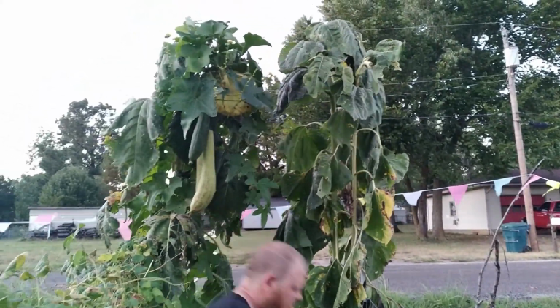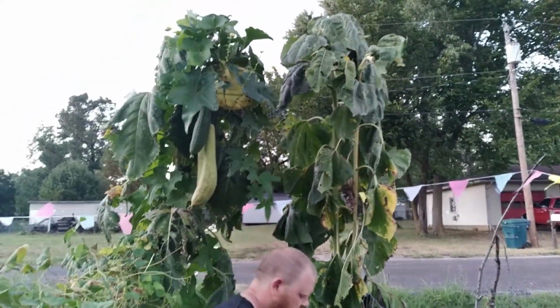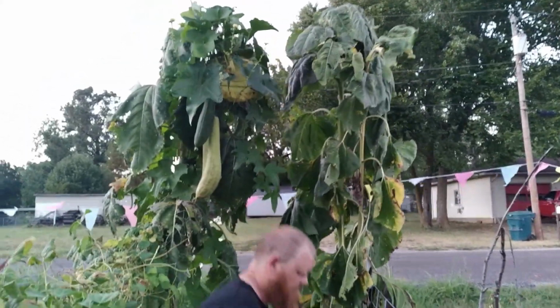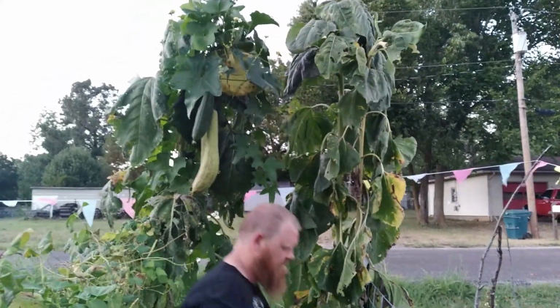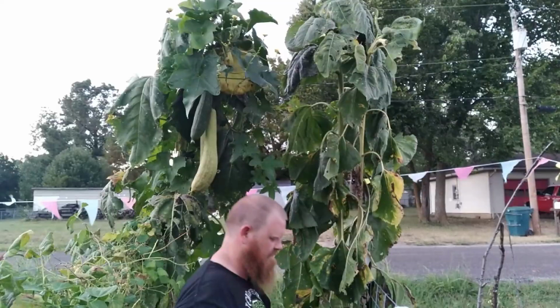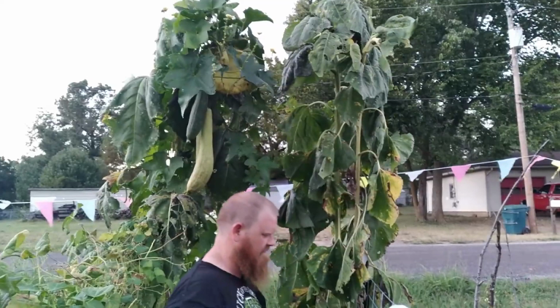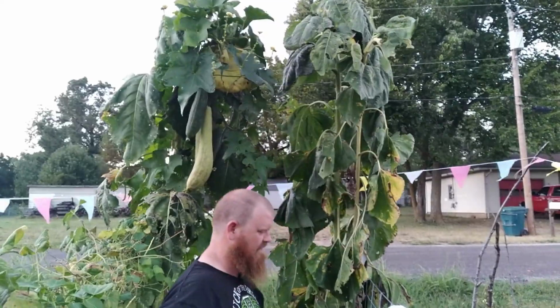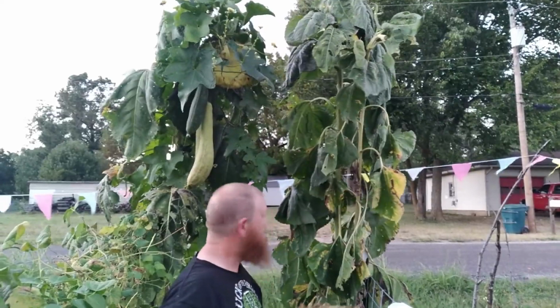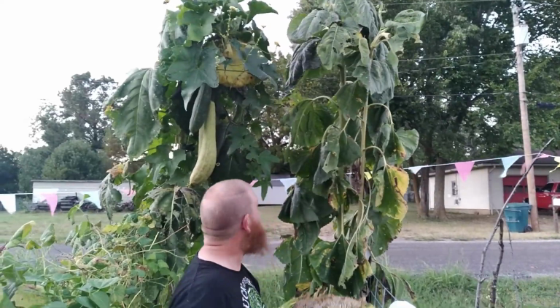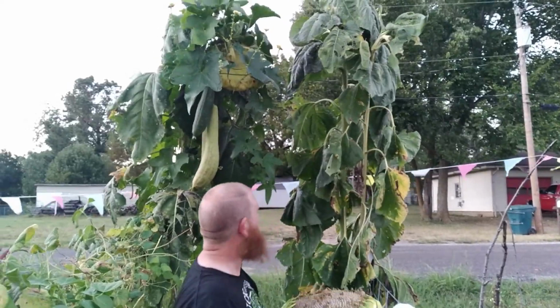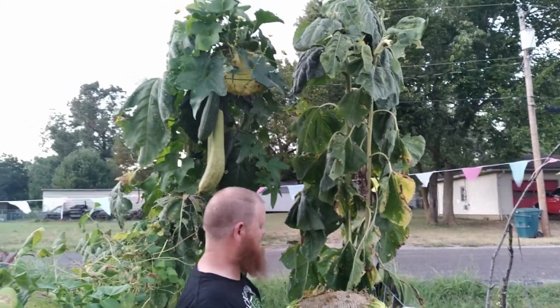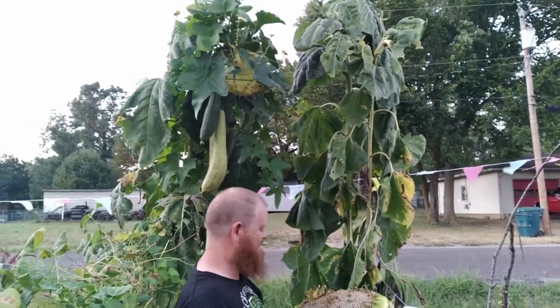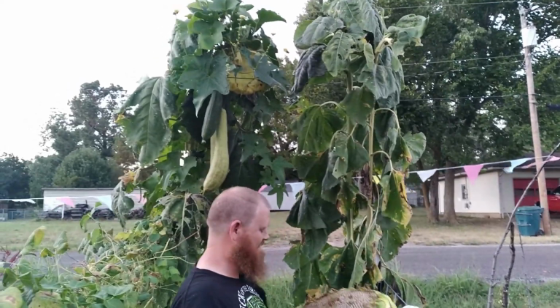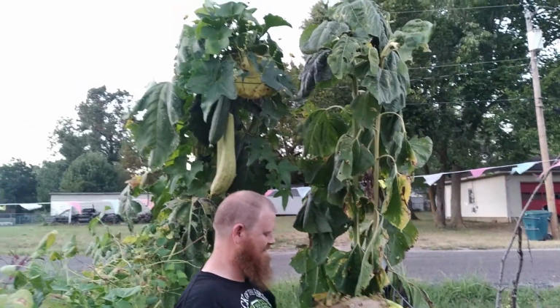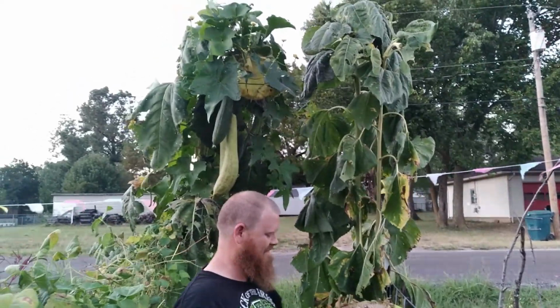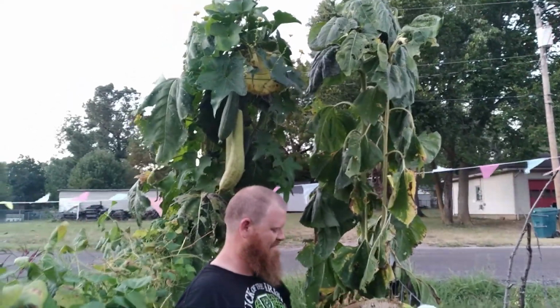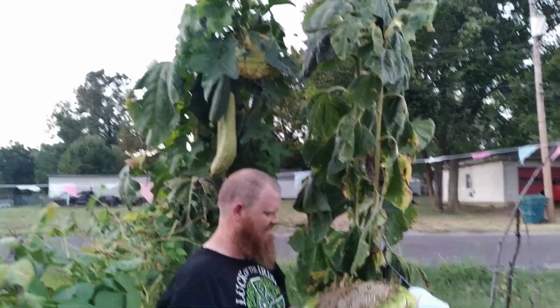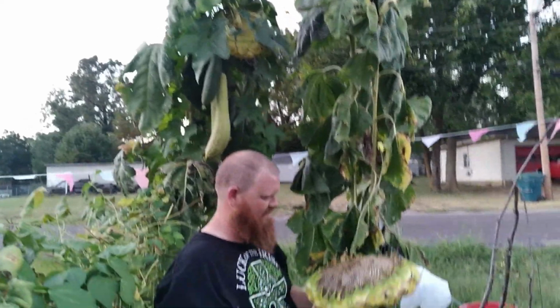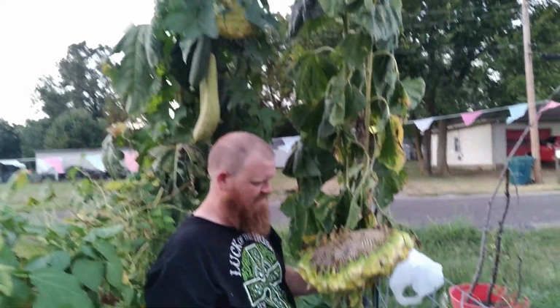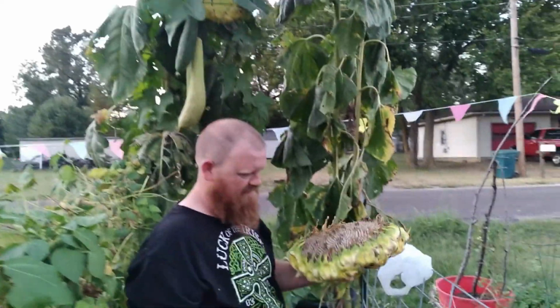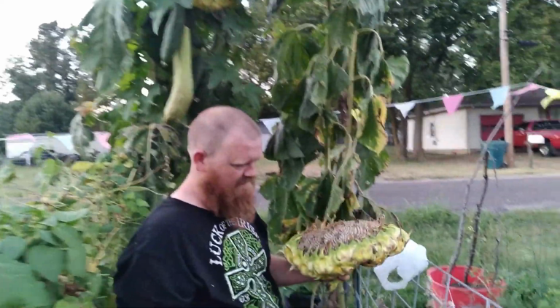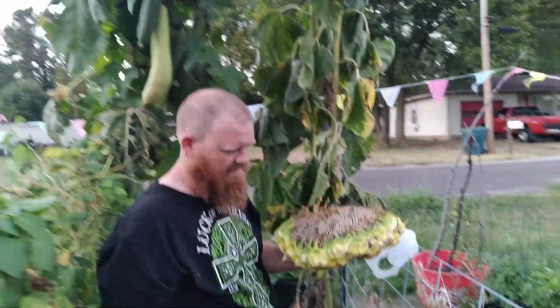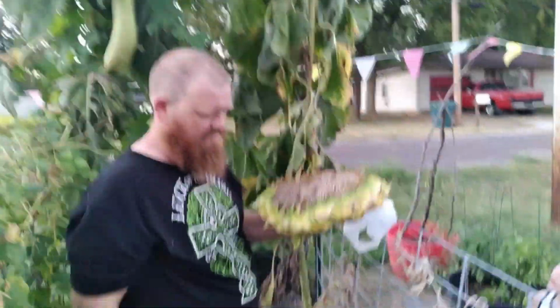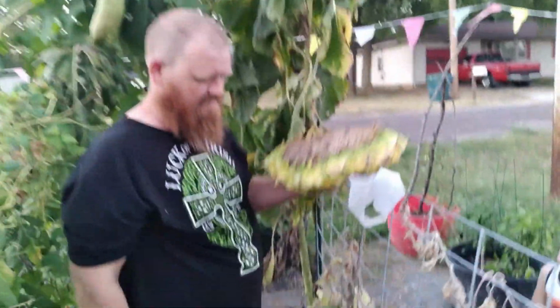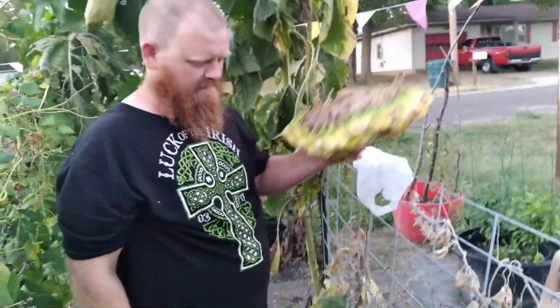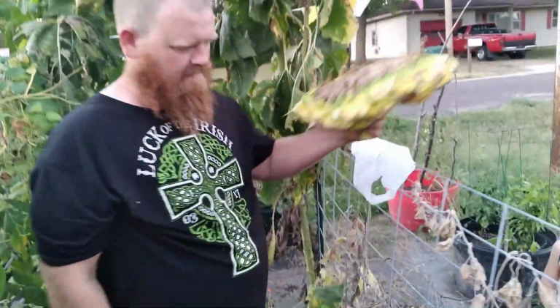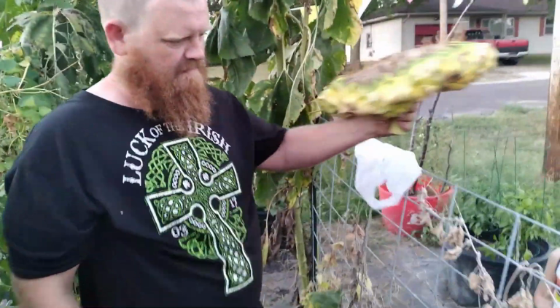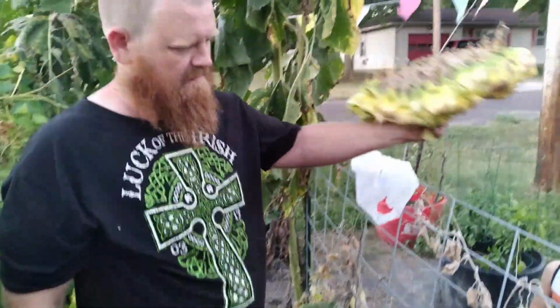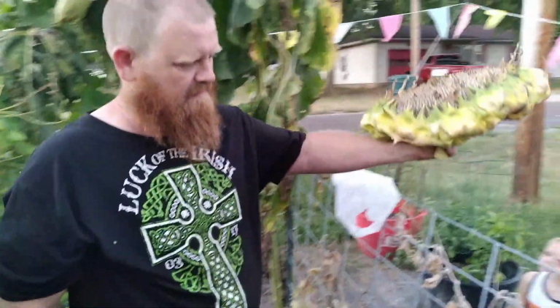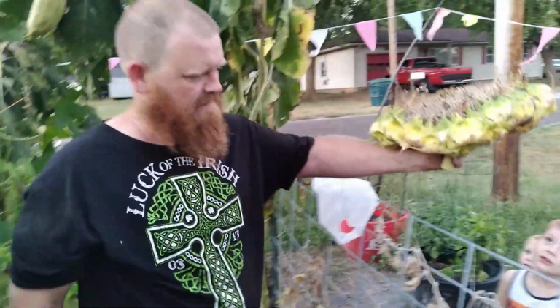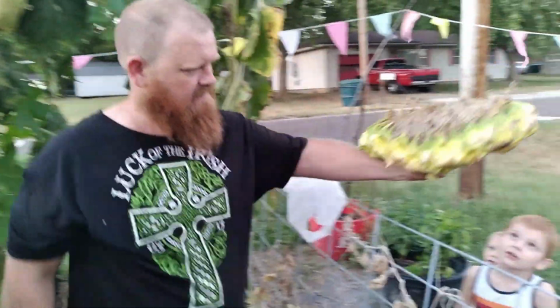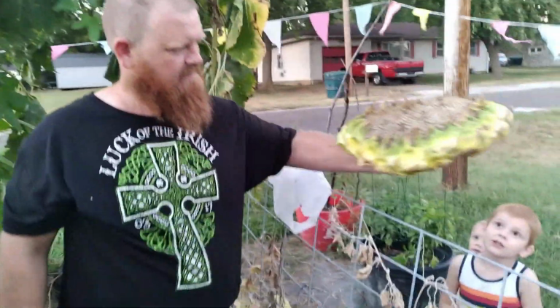Those loofahs are going to fly, I have a feeling. Look at that — hold it up next to your face!